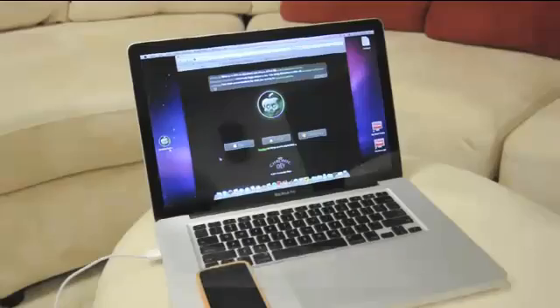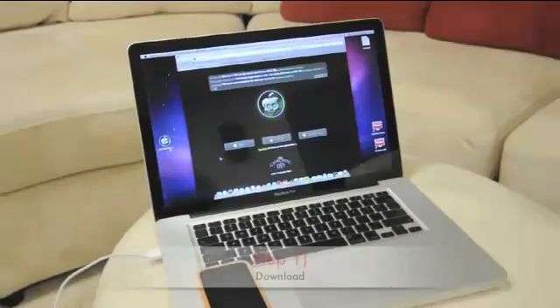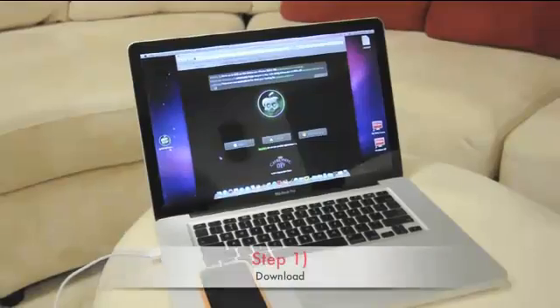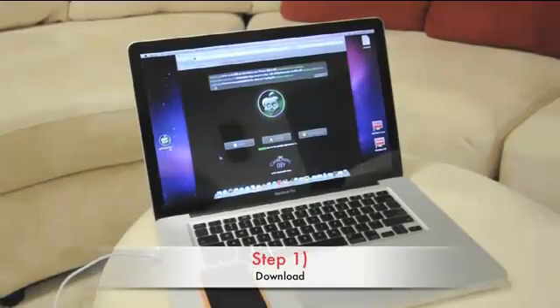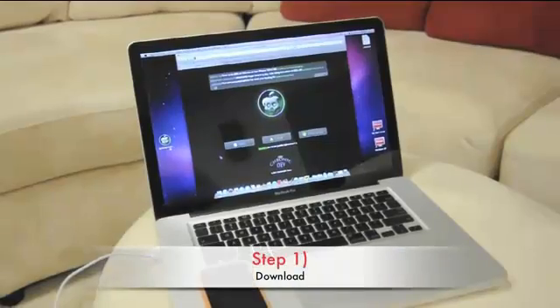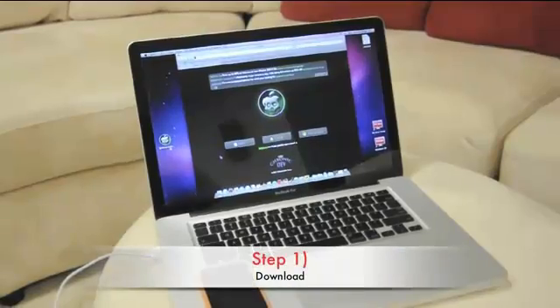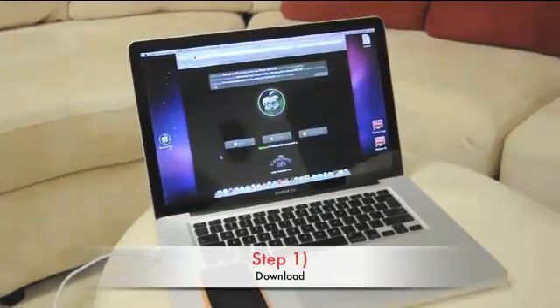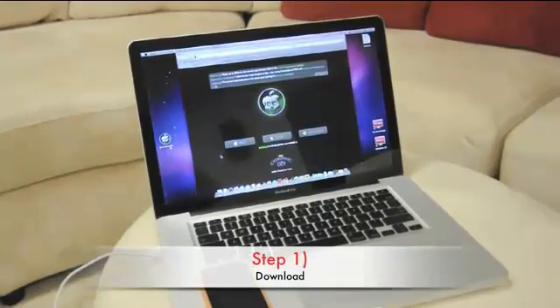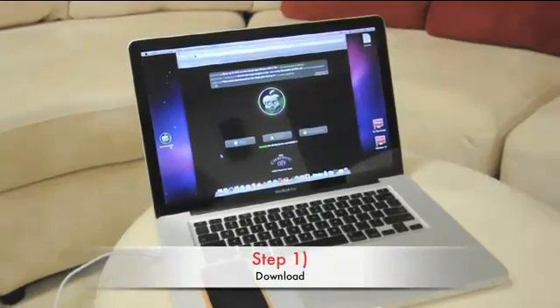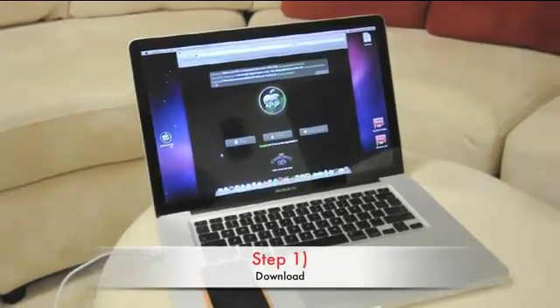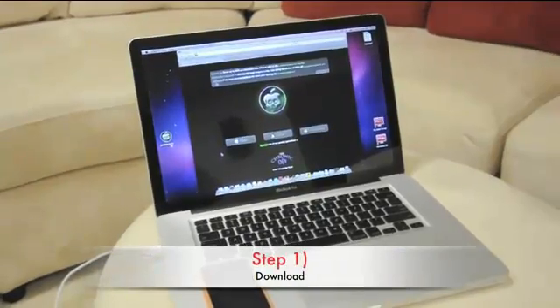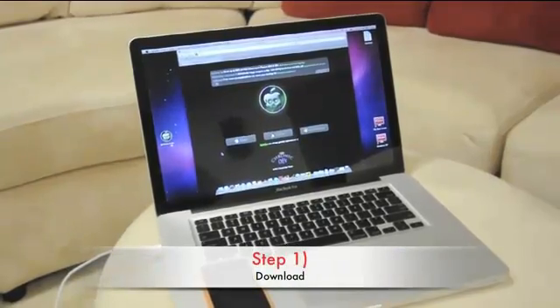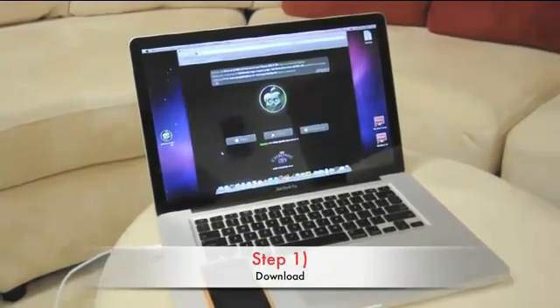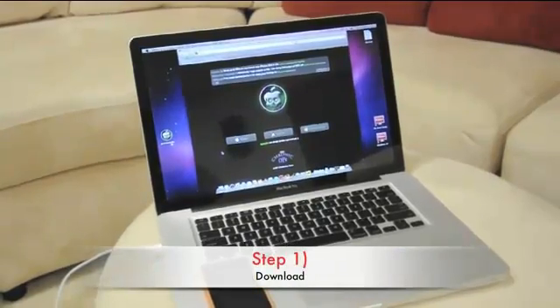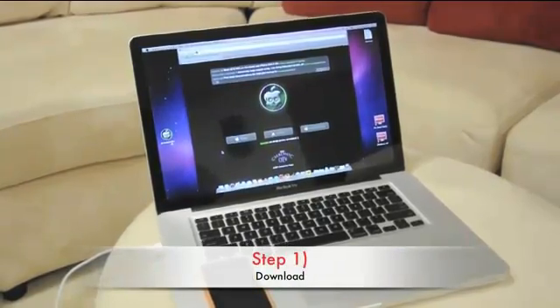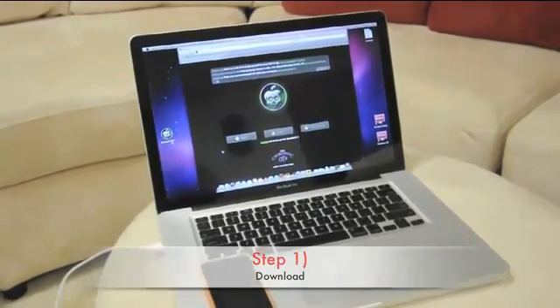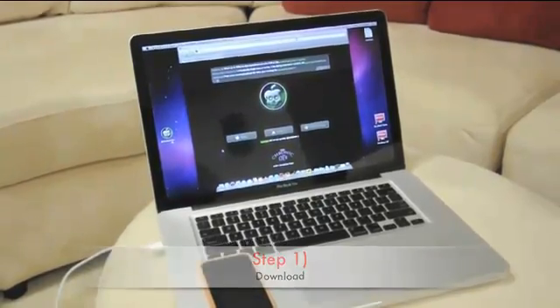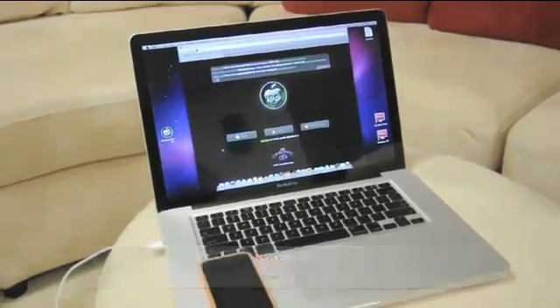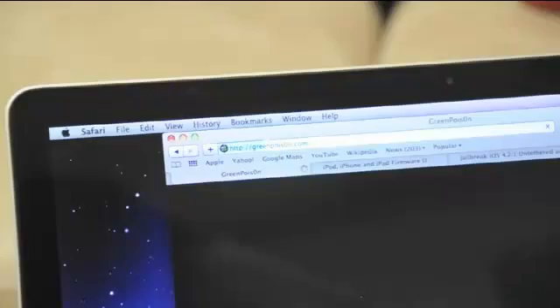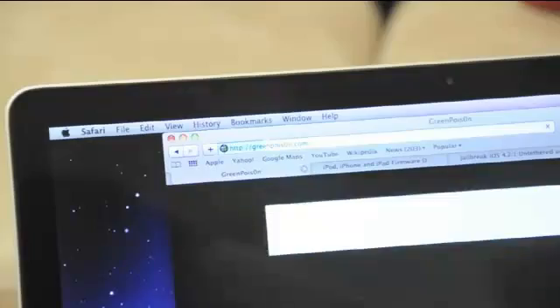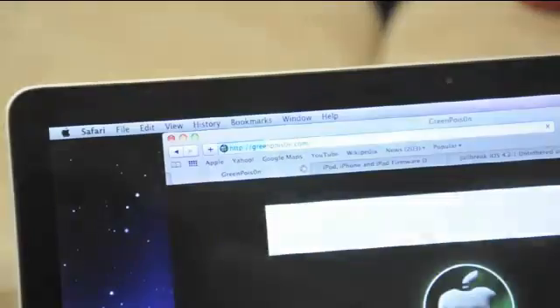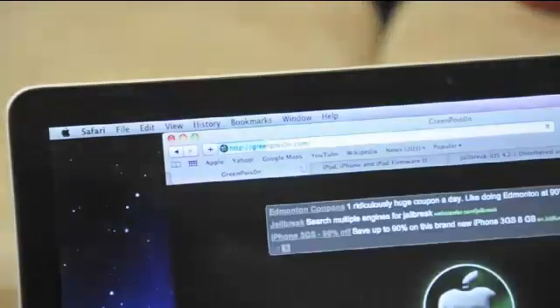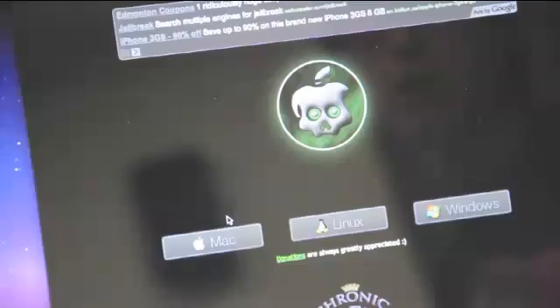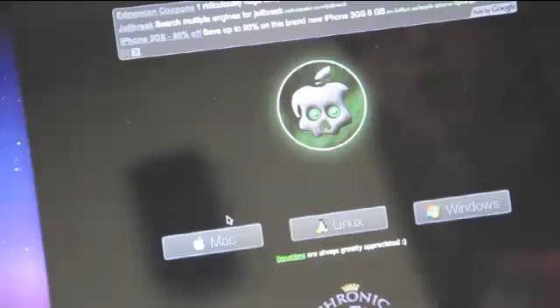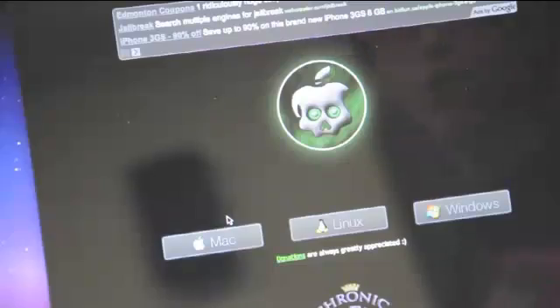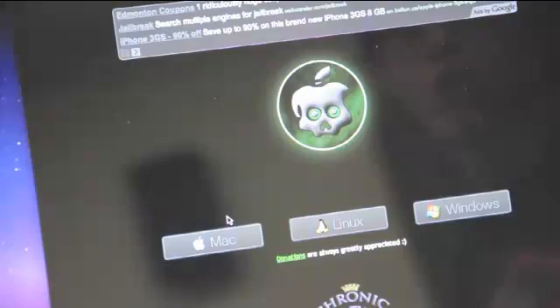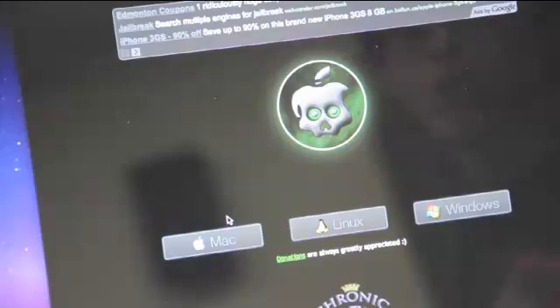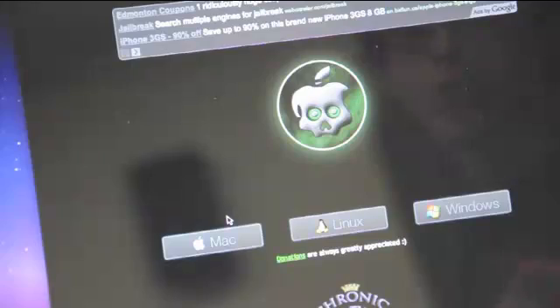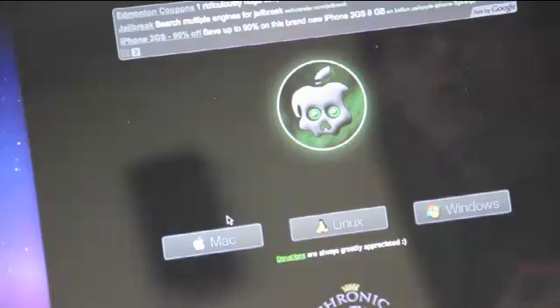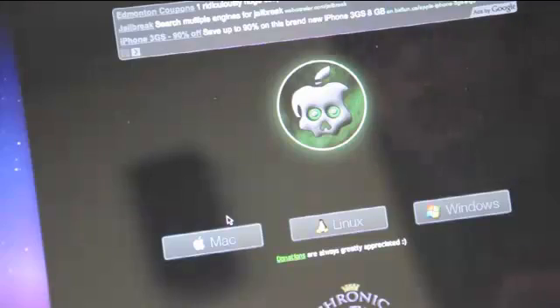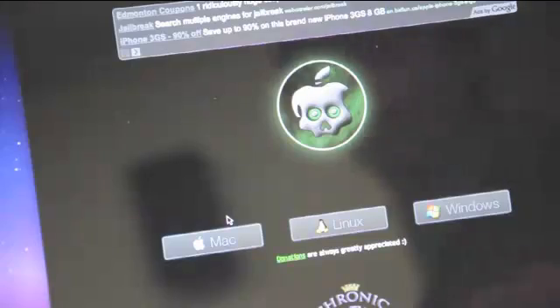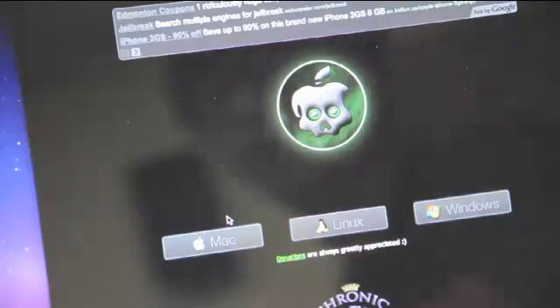Step 1. Go to www.greenpoison.com or the links below to download the program.